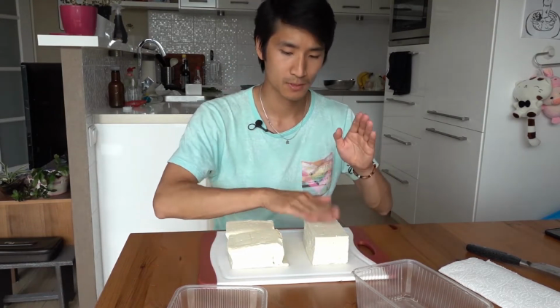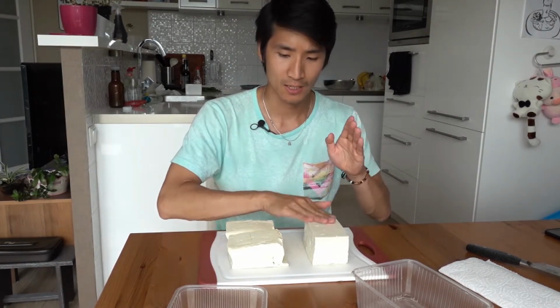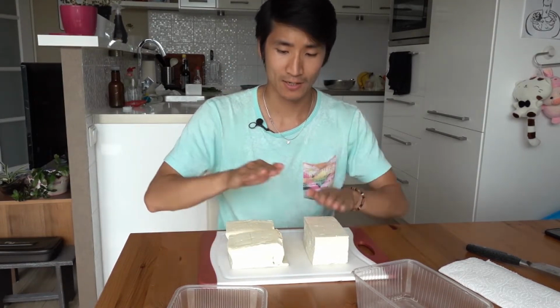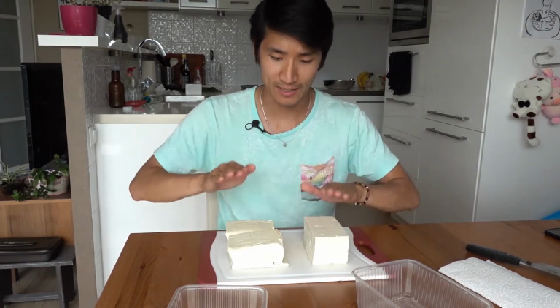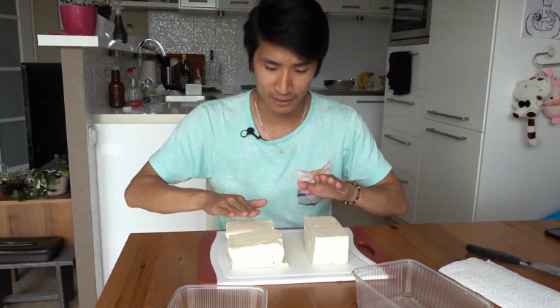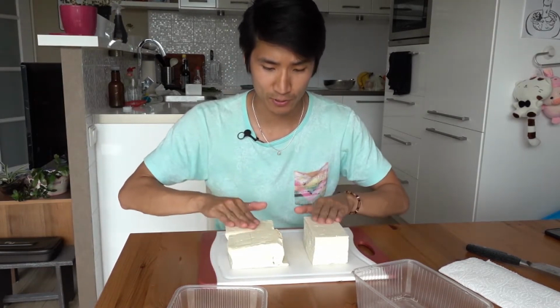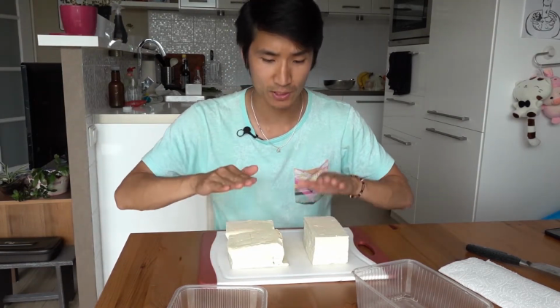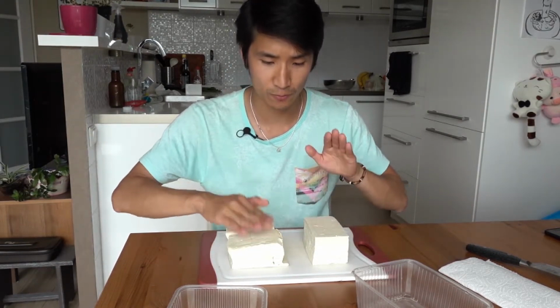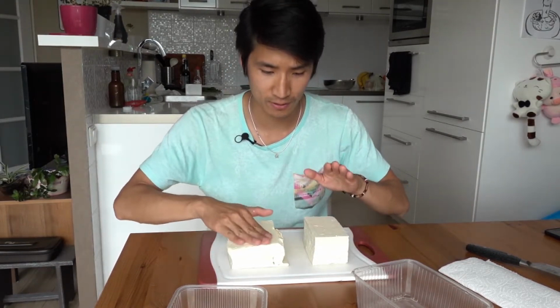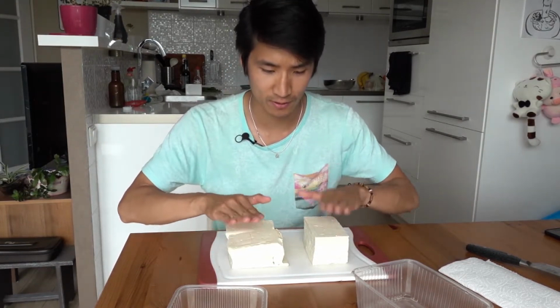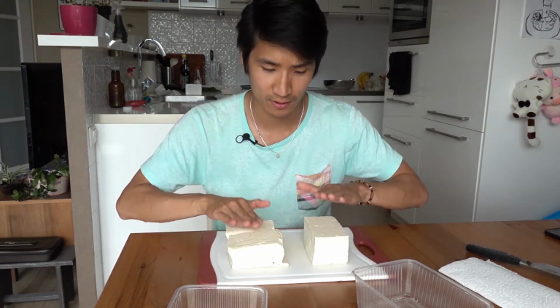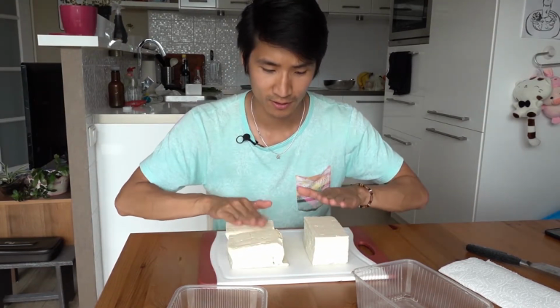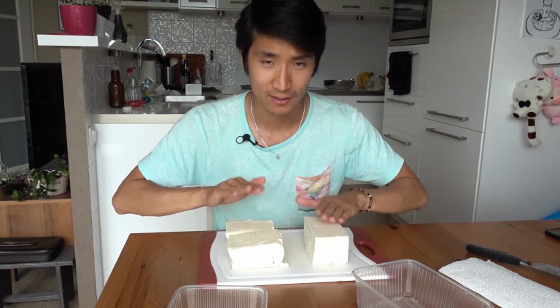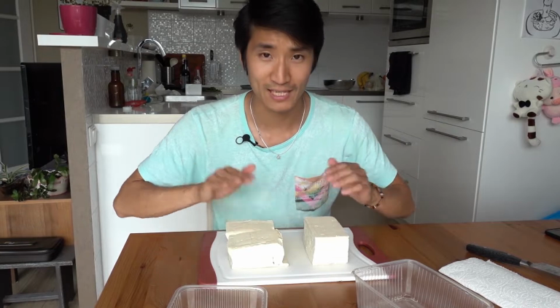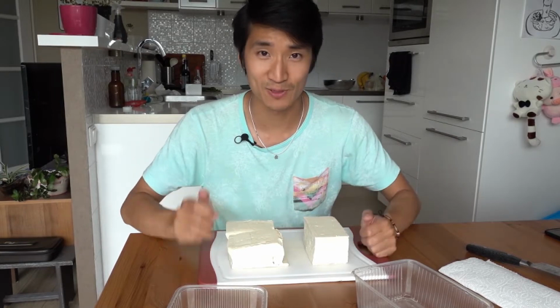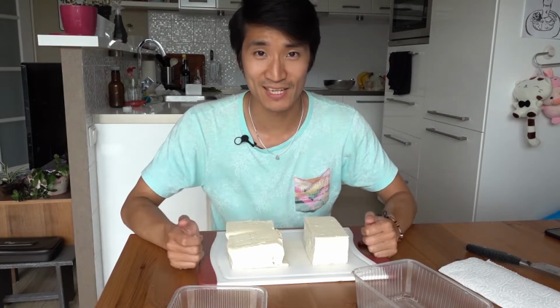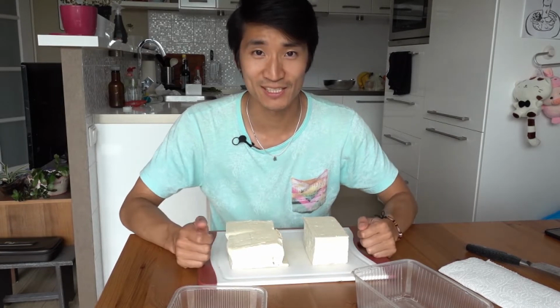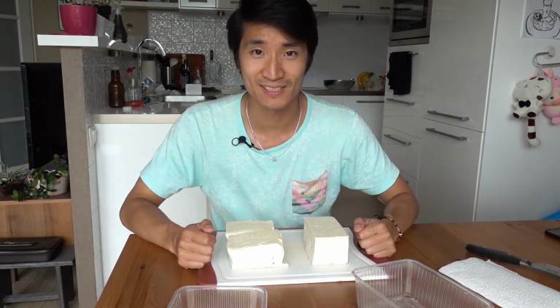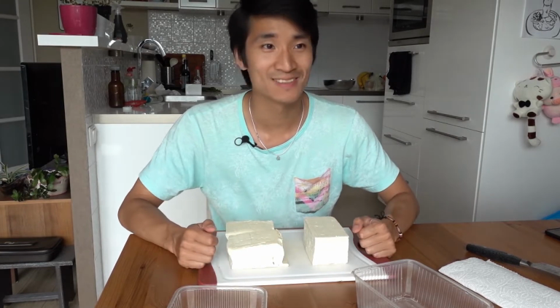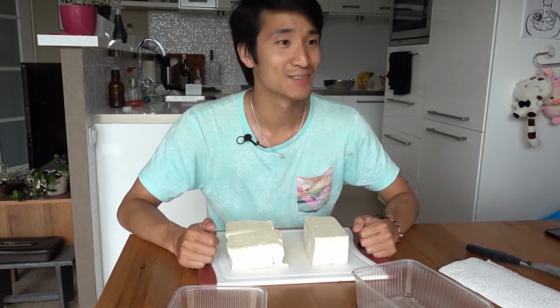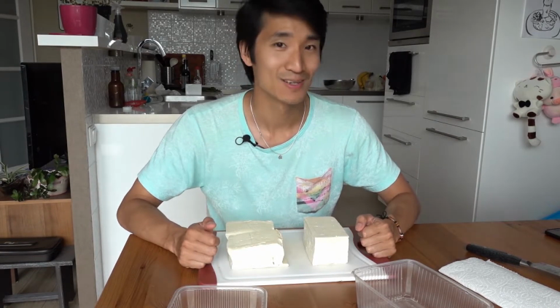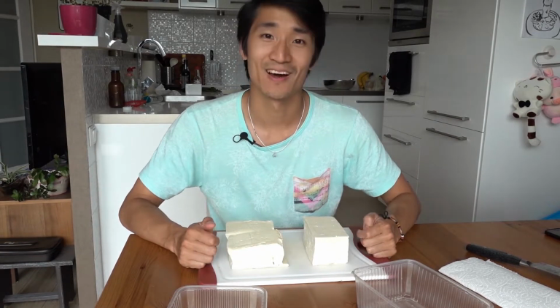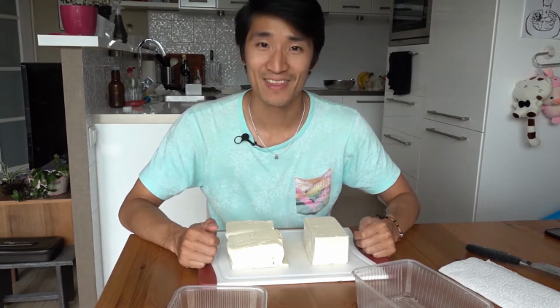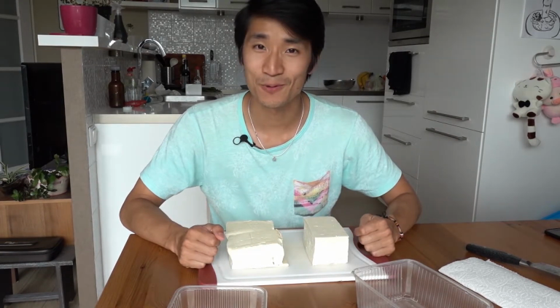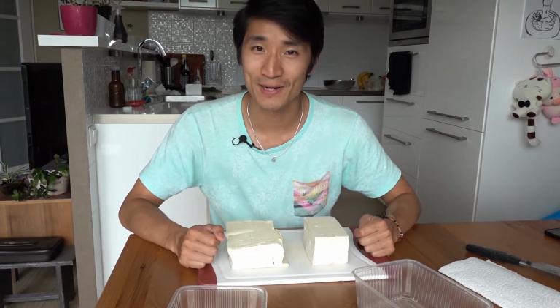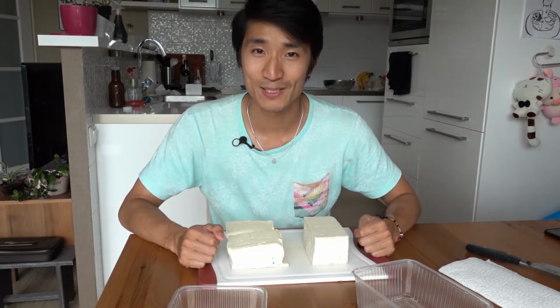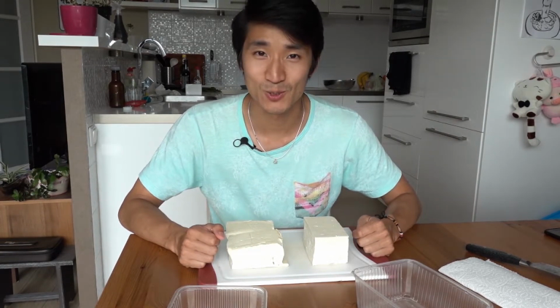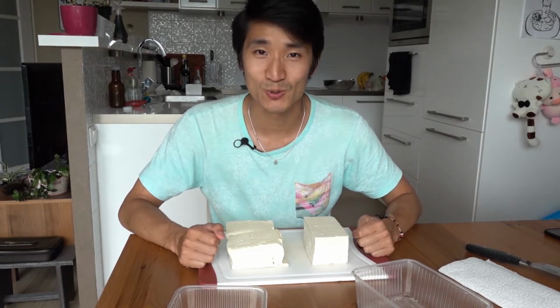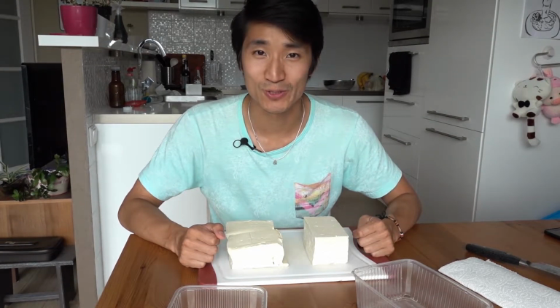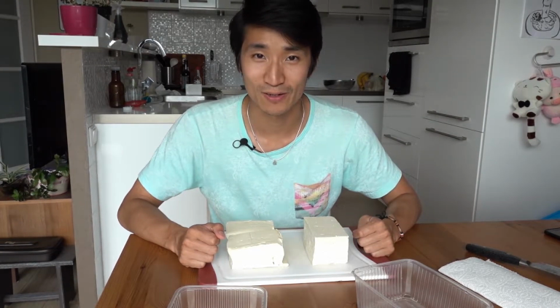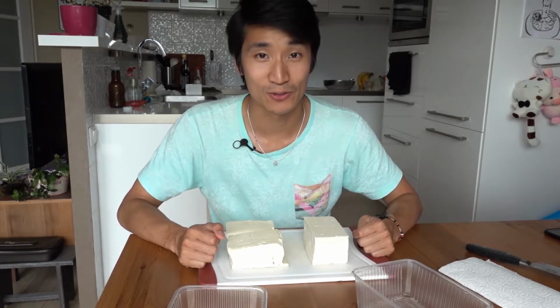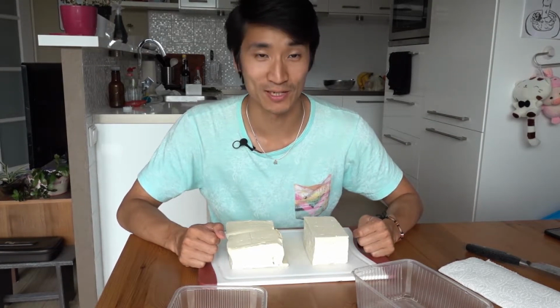Now that we're done with the explanation, I think we're ready to start cooking.